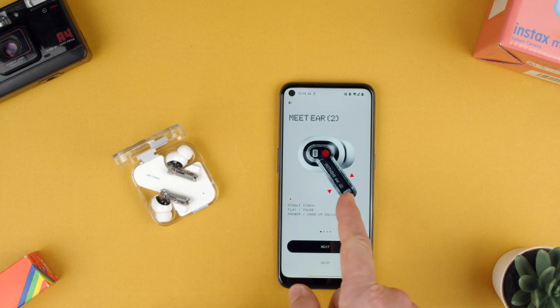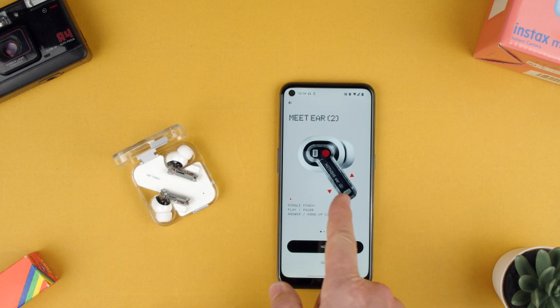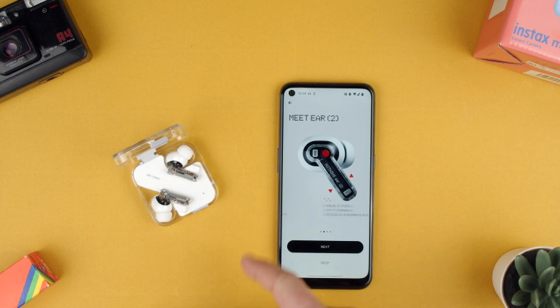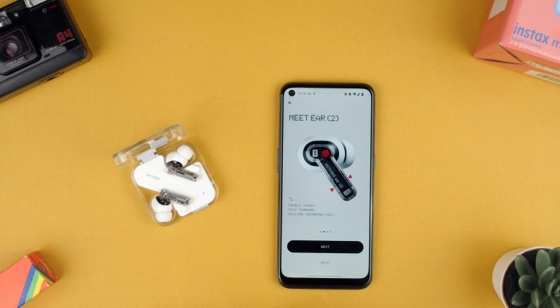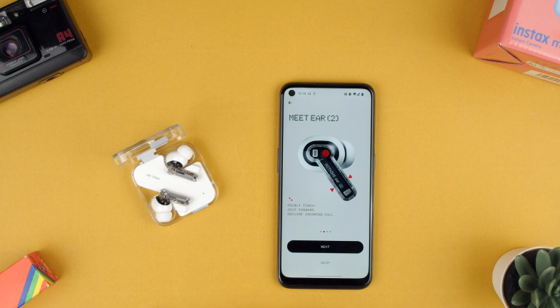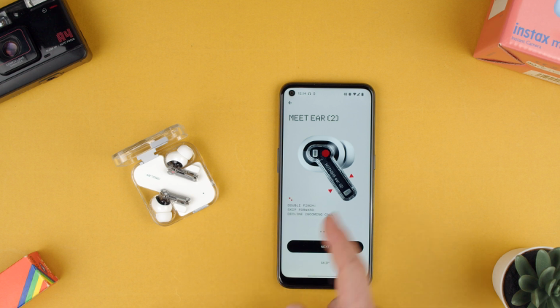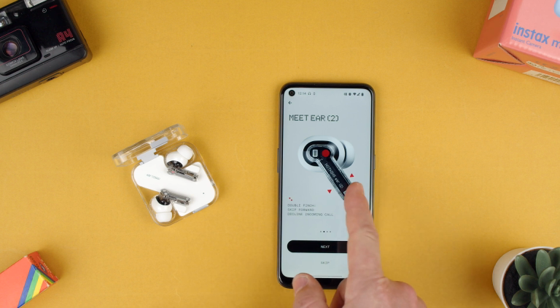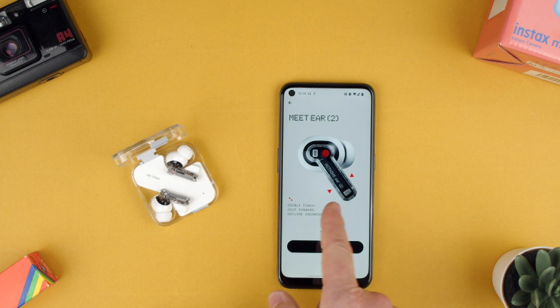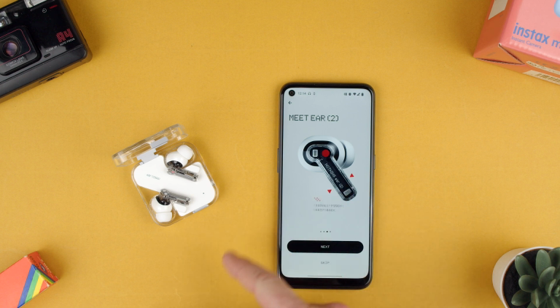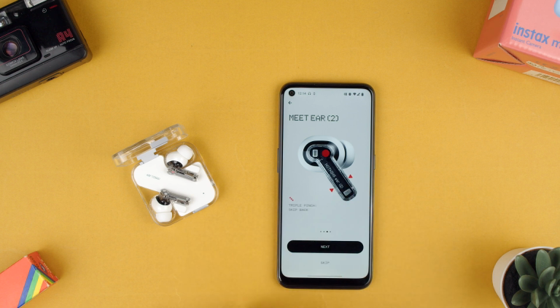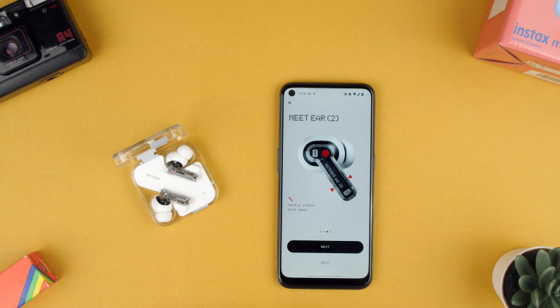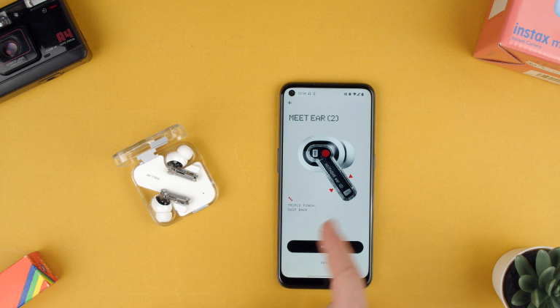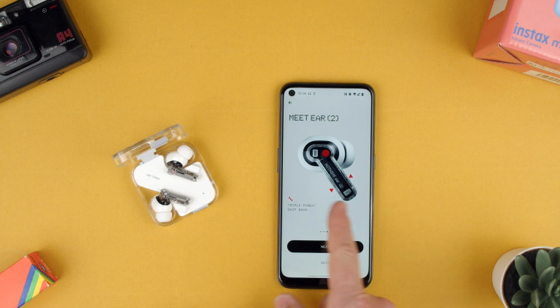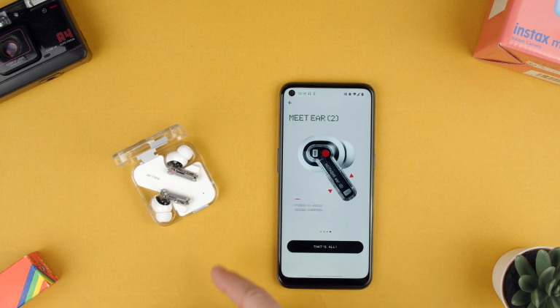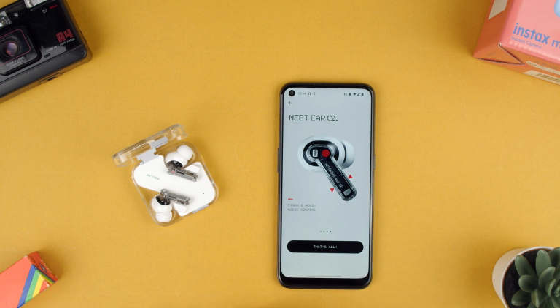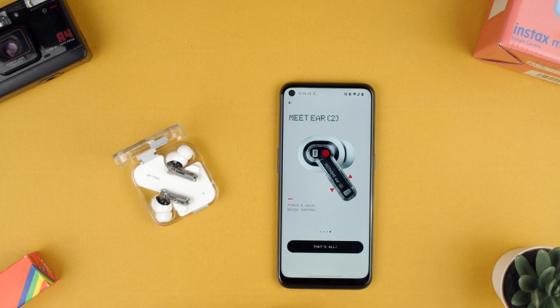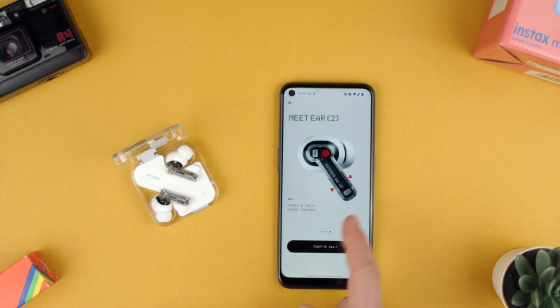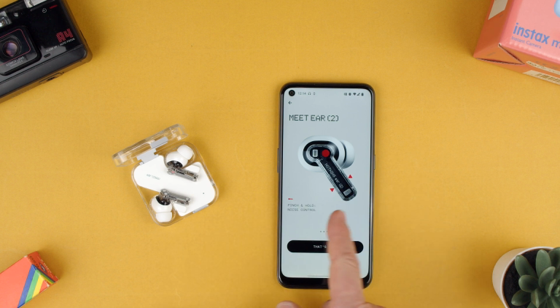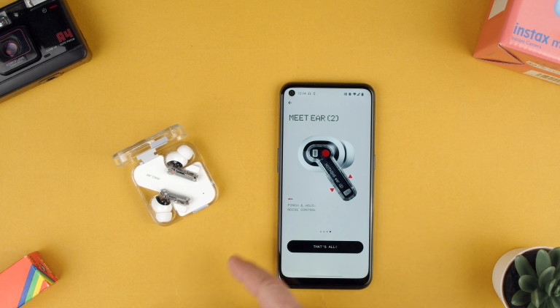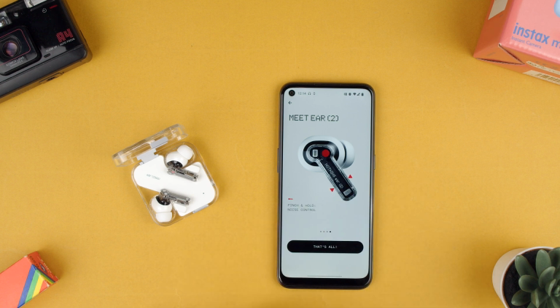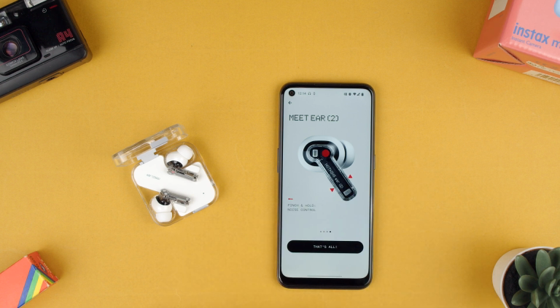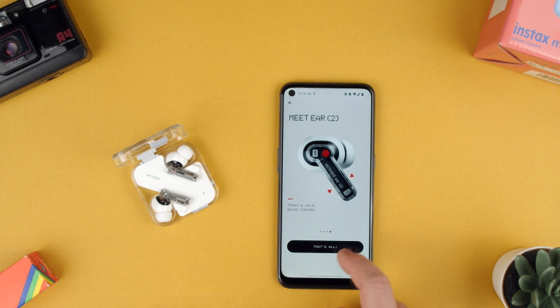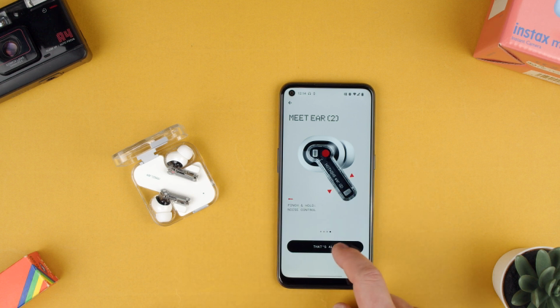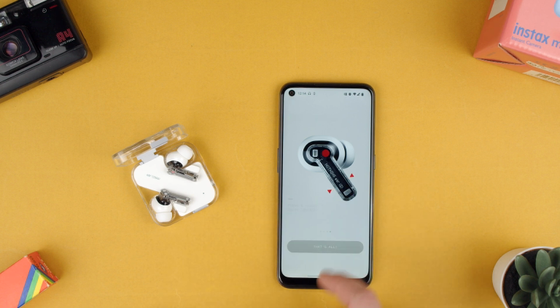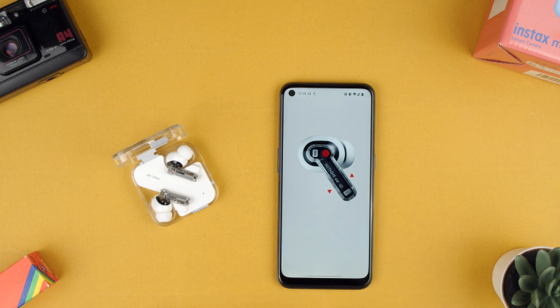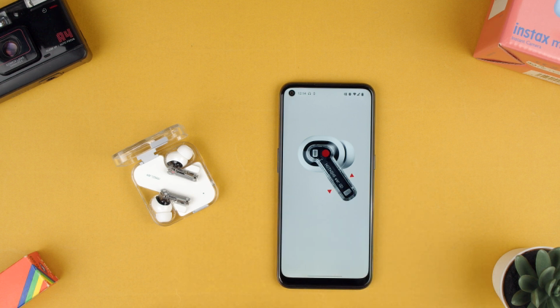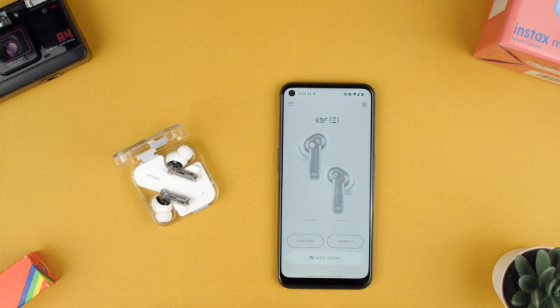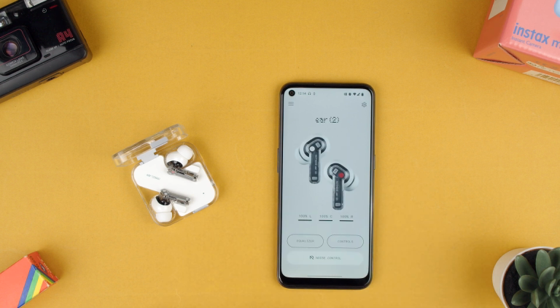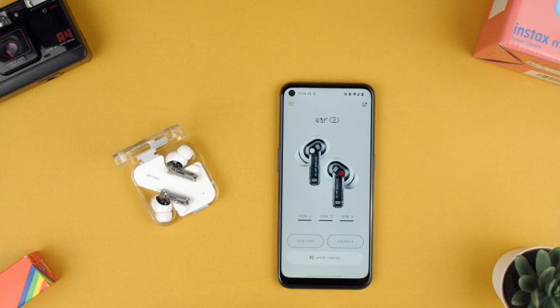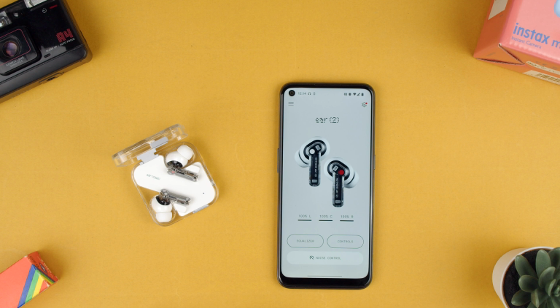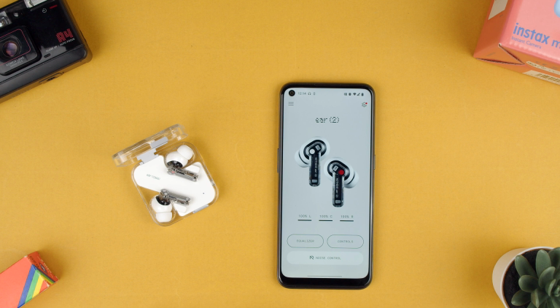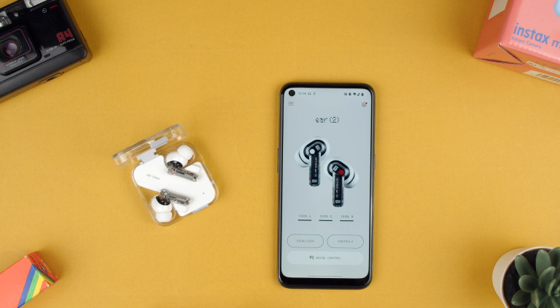It shows you the gestures: pinching, double pinching, triple pinching, and pinch and hold. So let's say that's all.